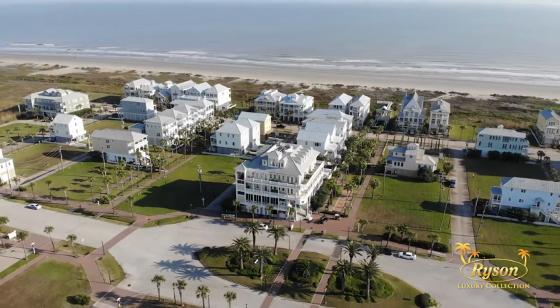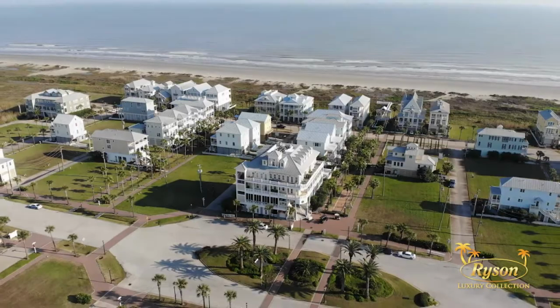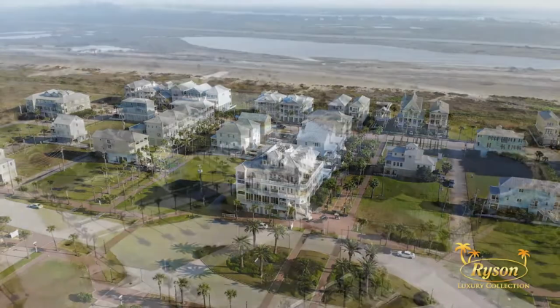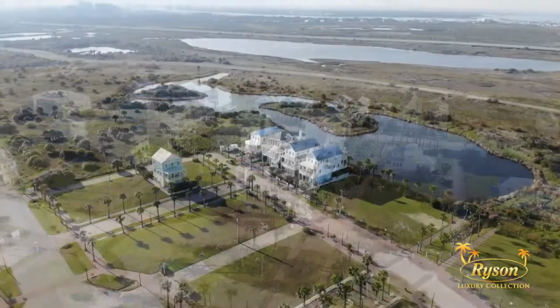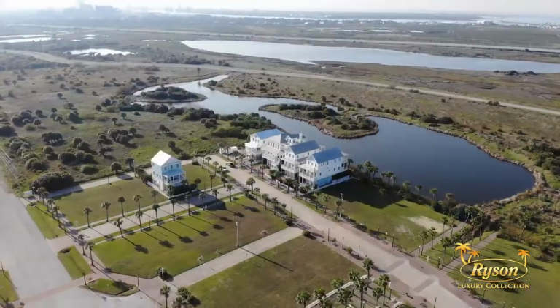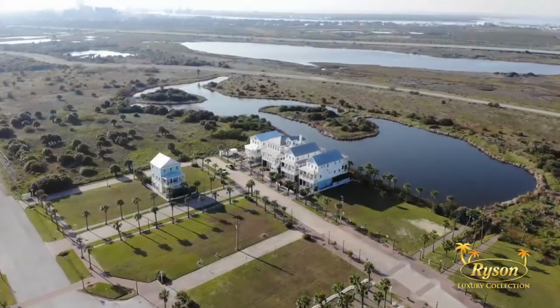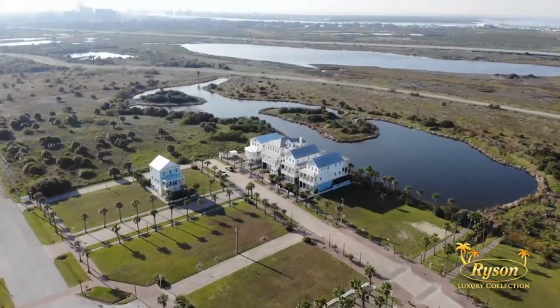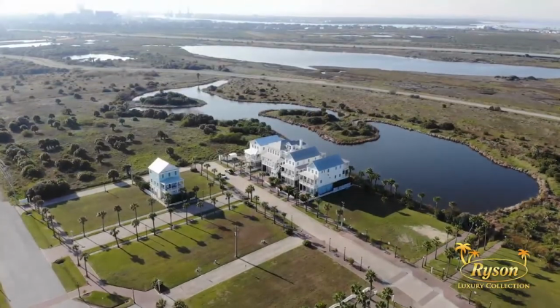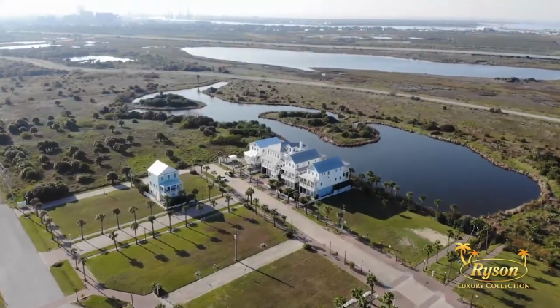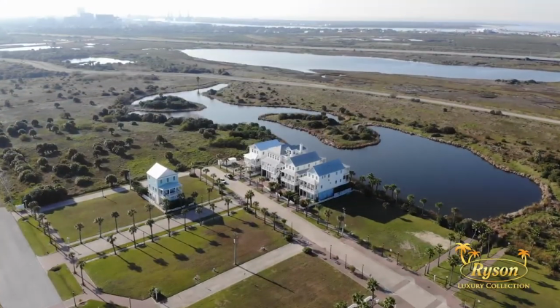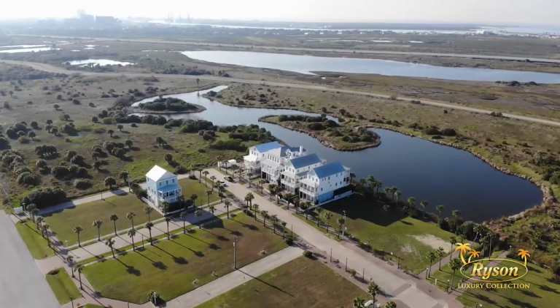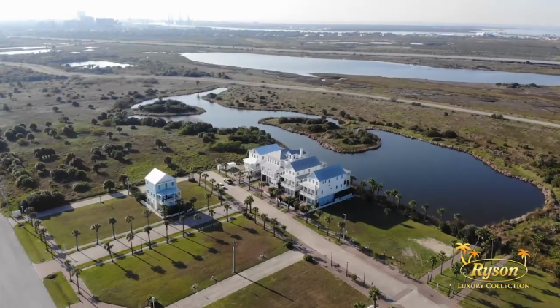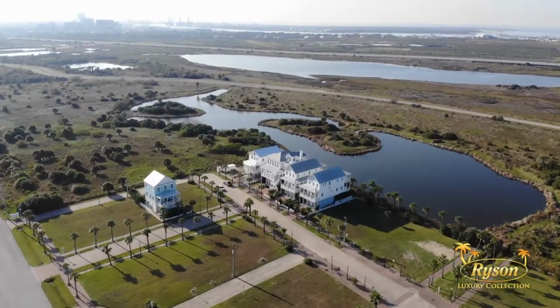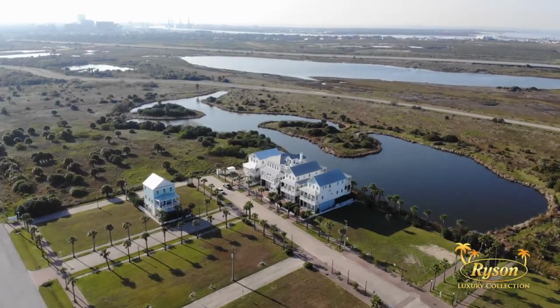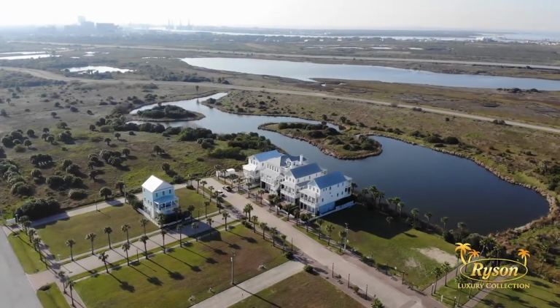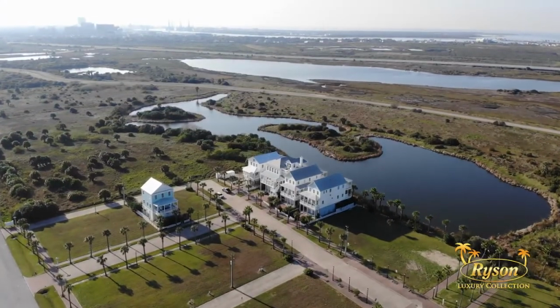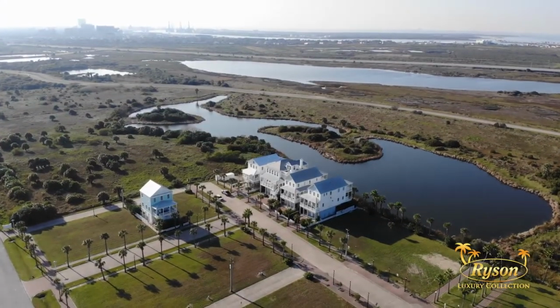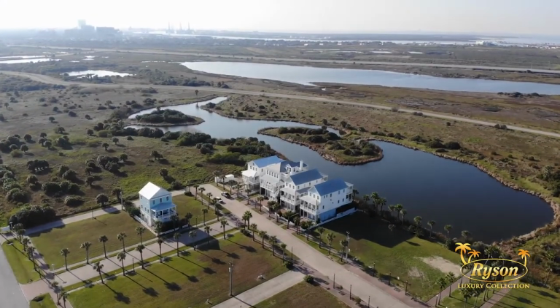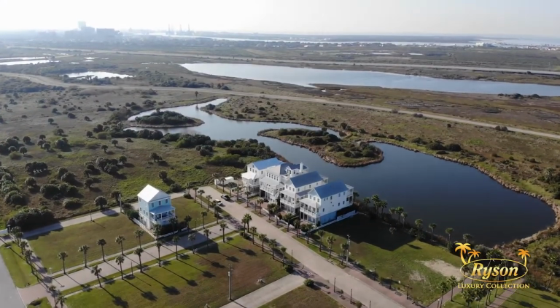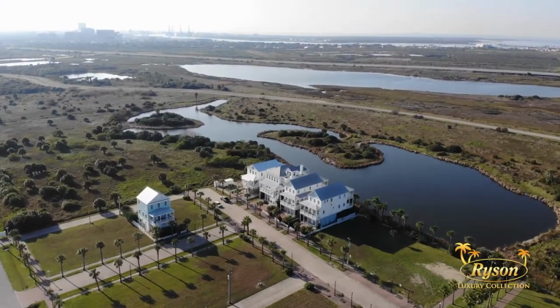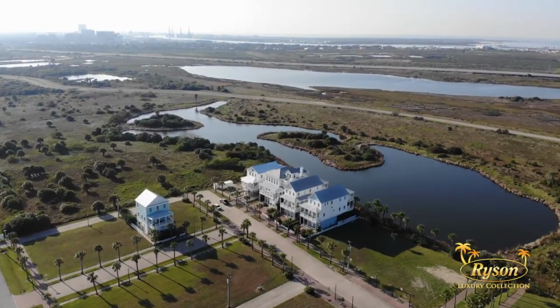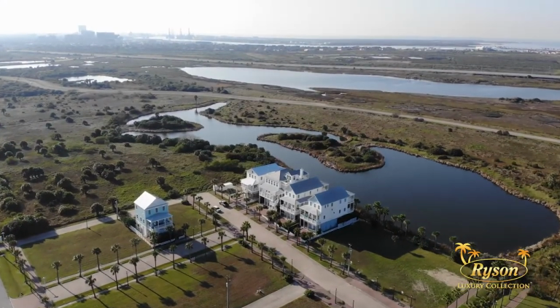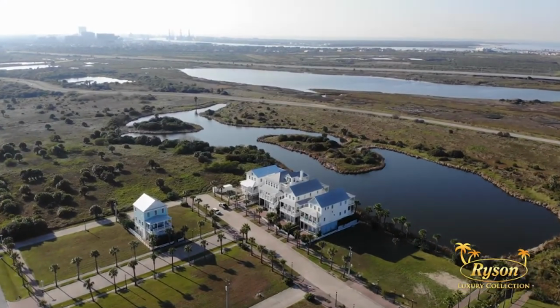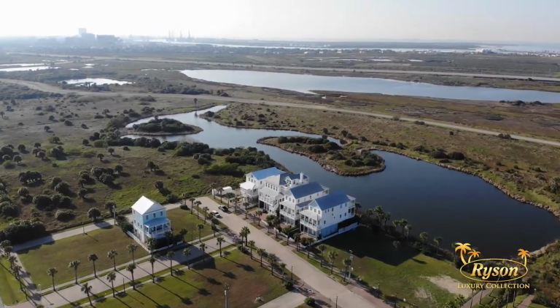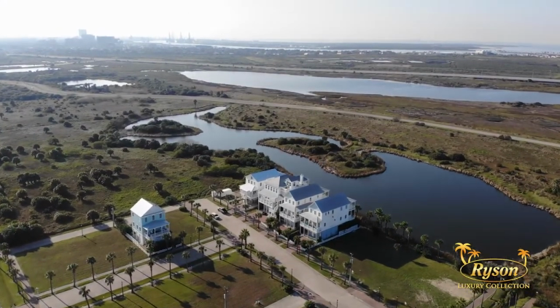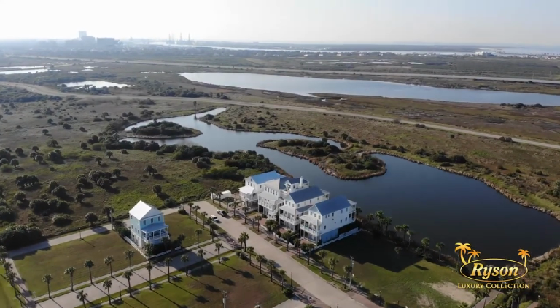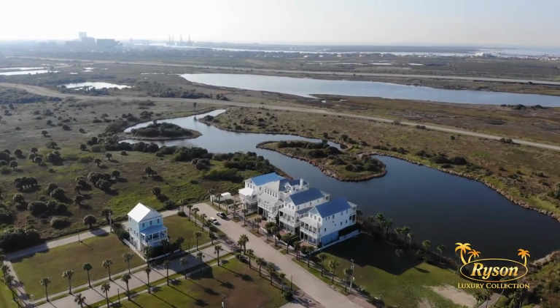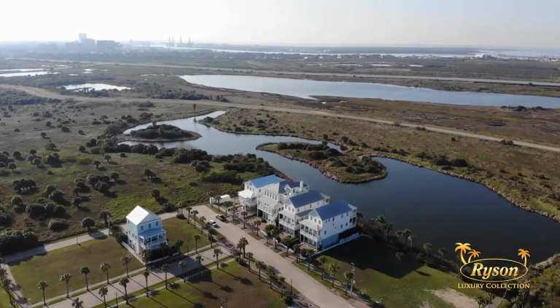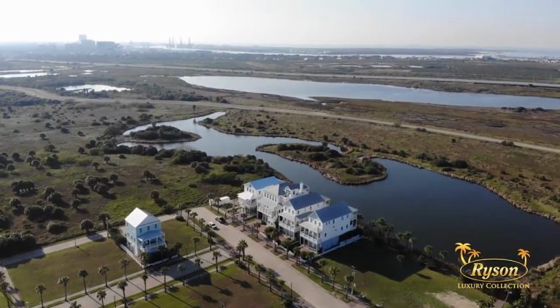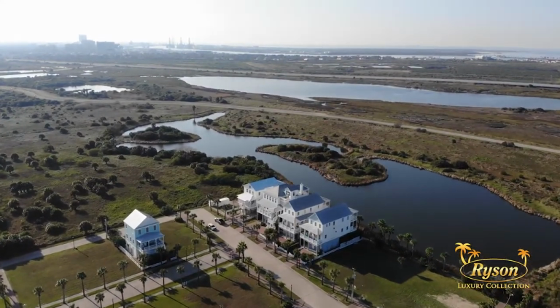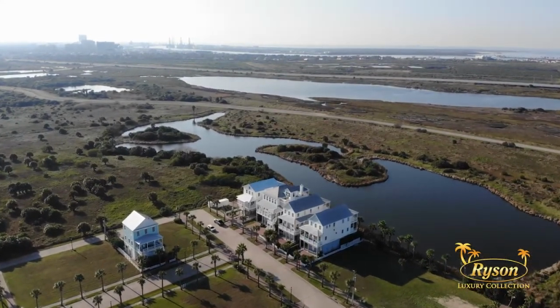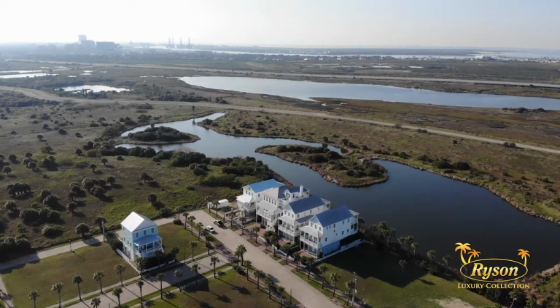You're close to Galveston's historic downtown, yet you feel like you're a world away in this part of the island.